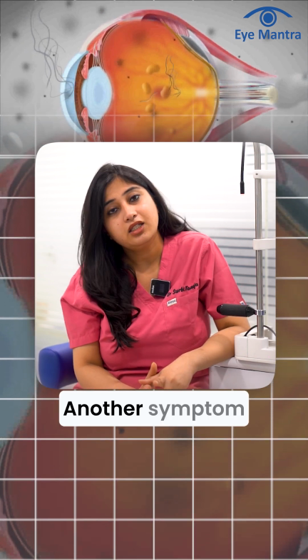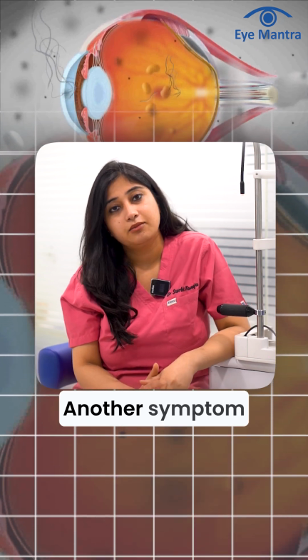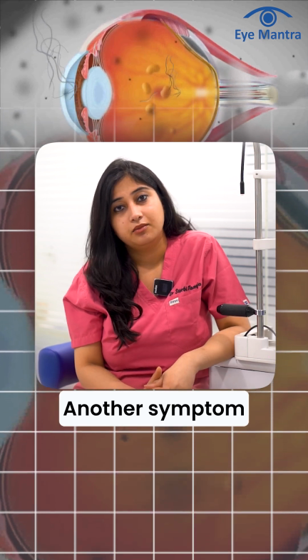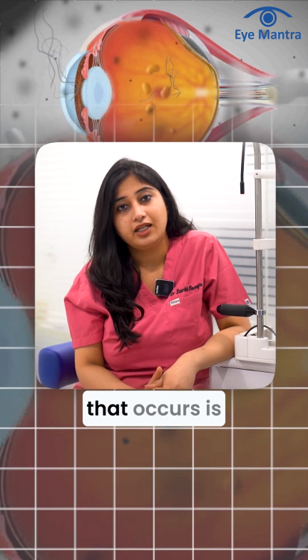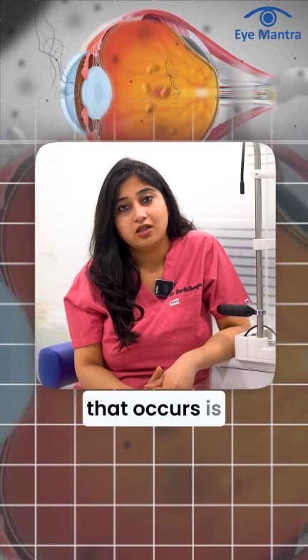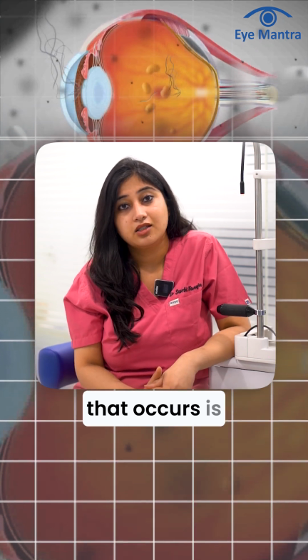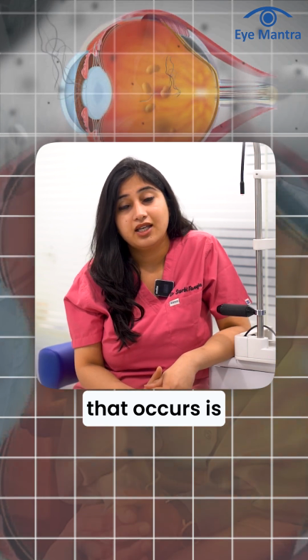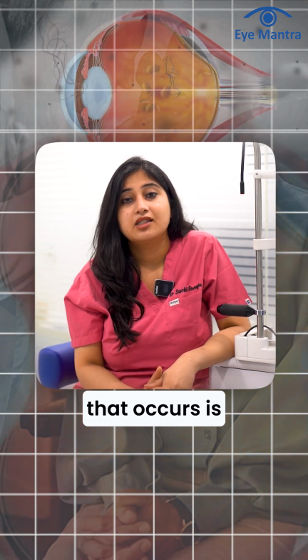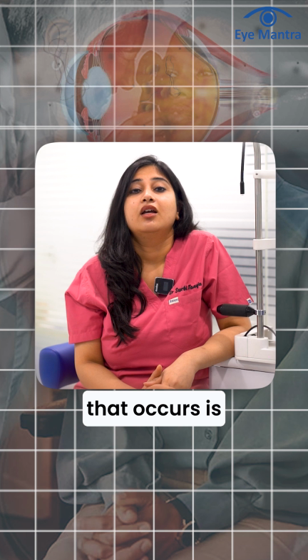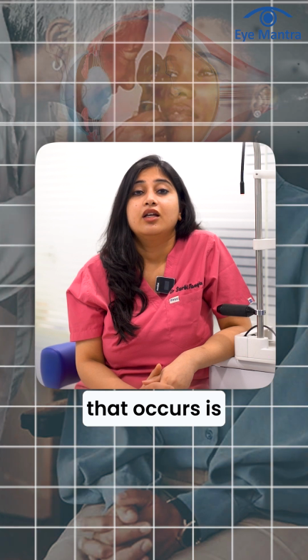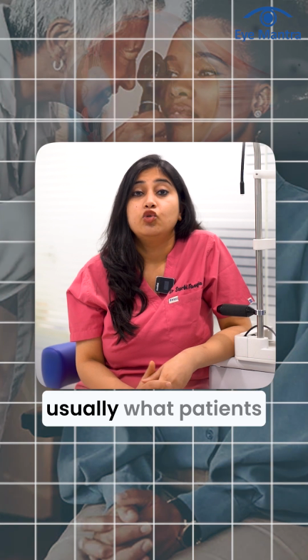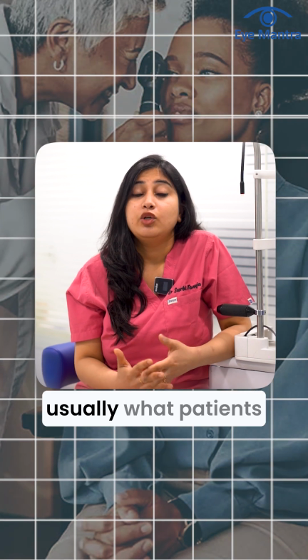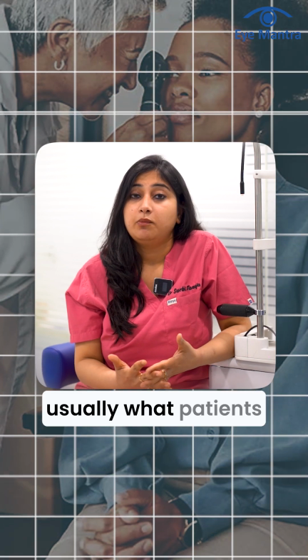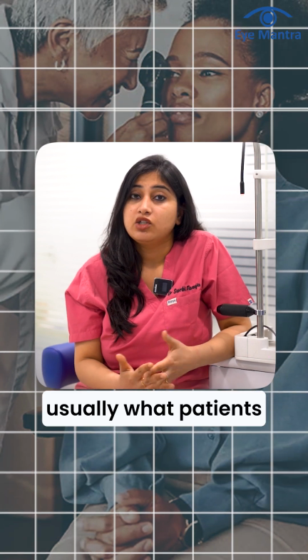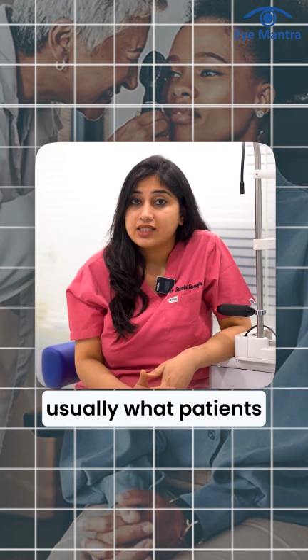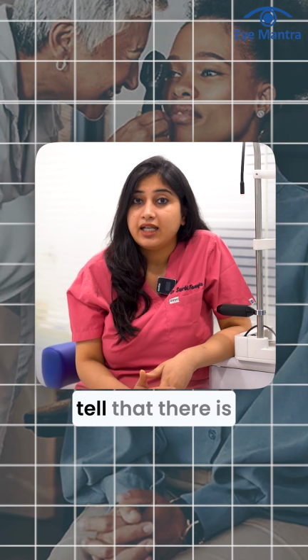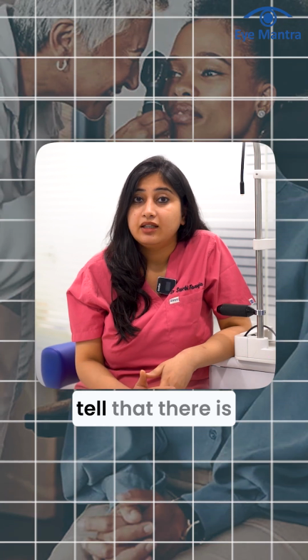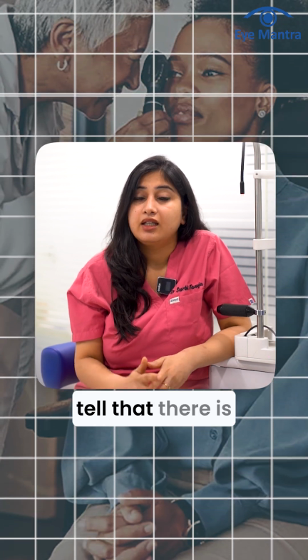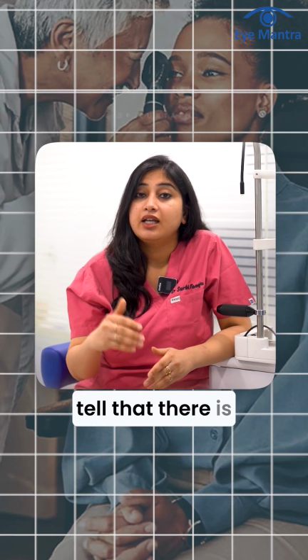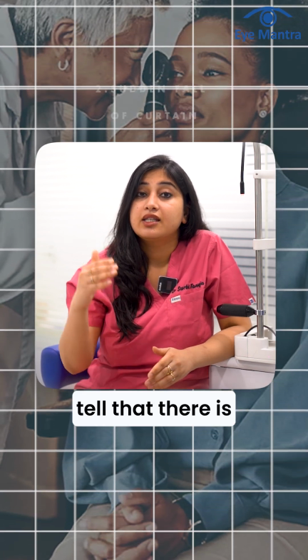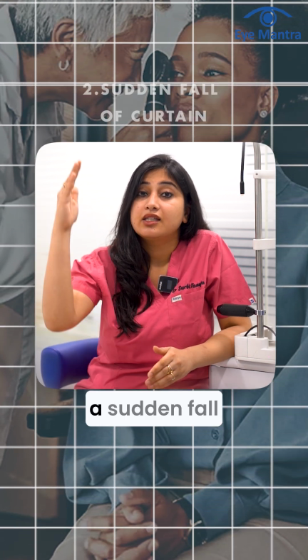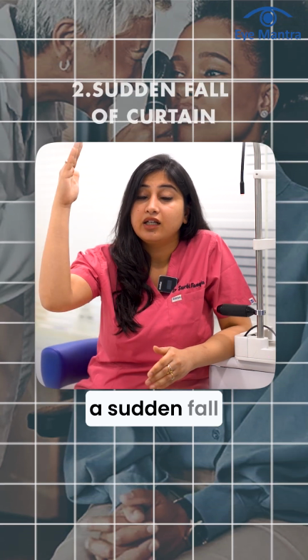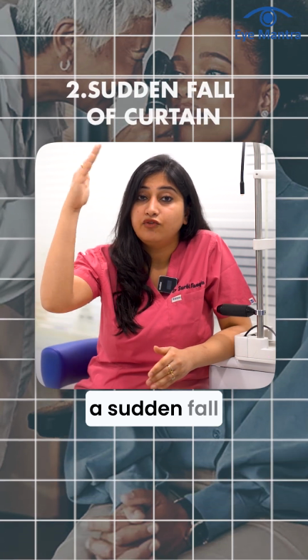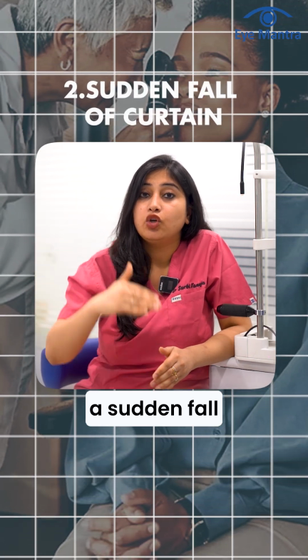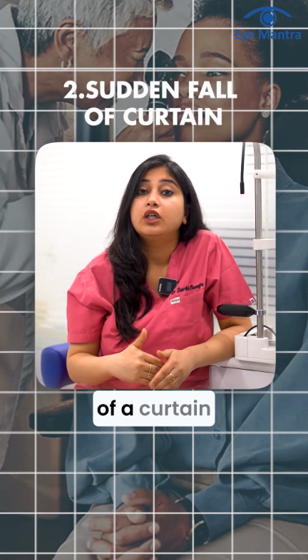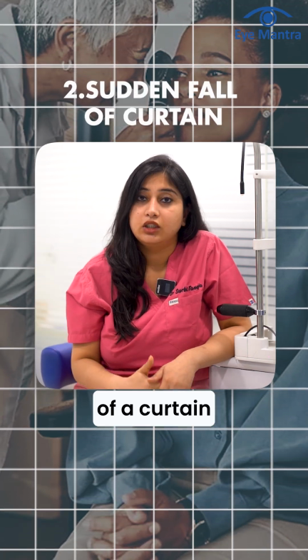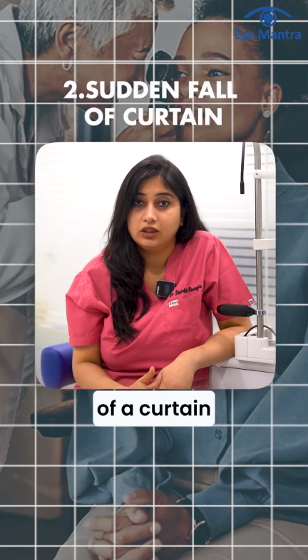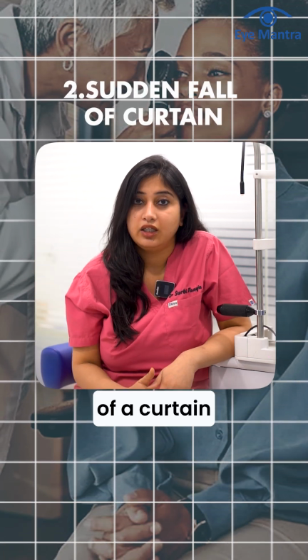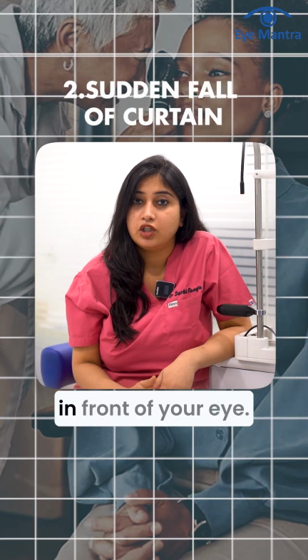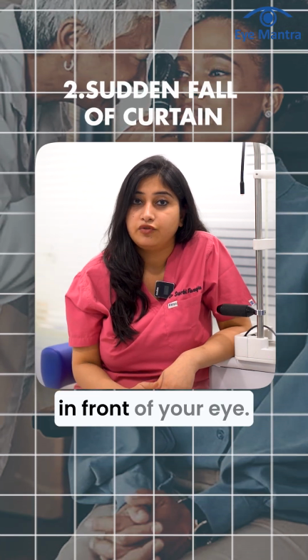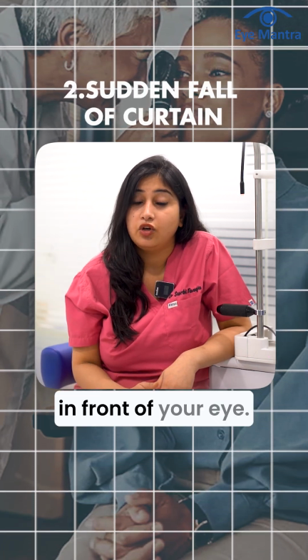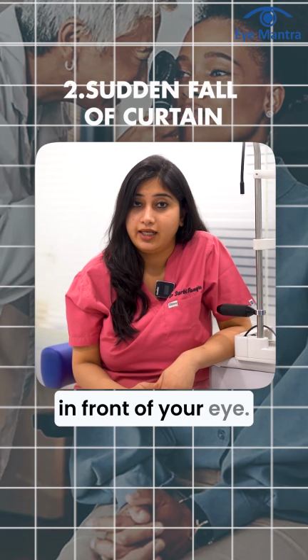Another symptom that patients describe is a sudden fall of a curtain in front of your eye.